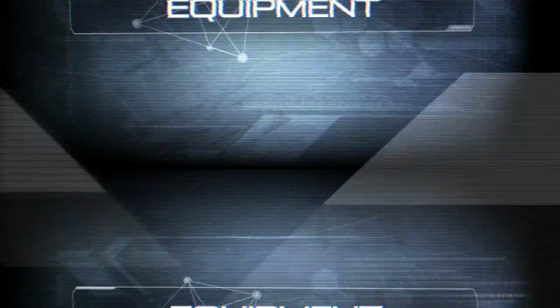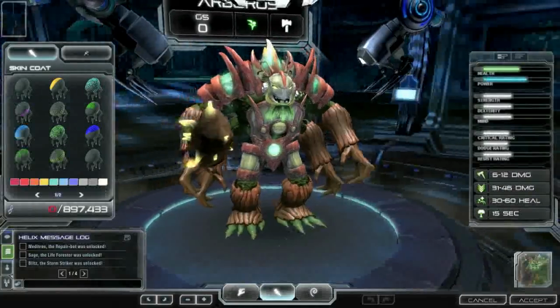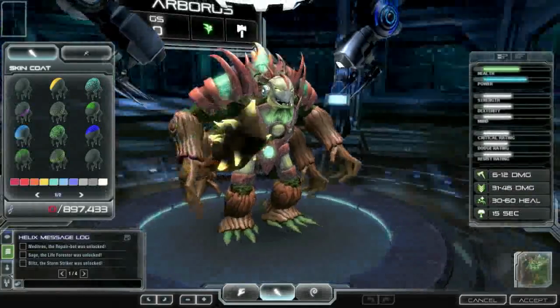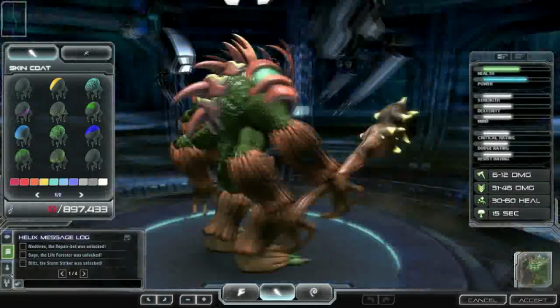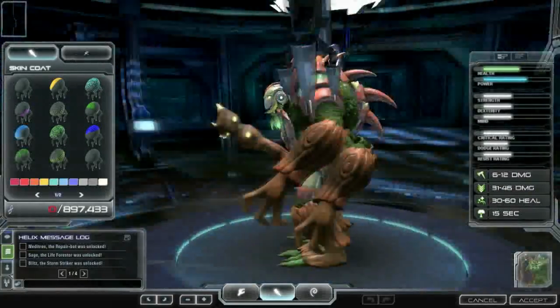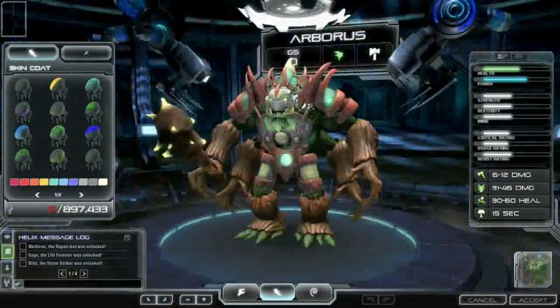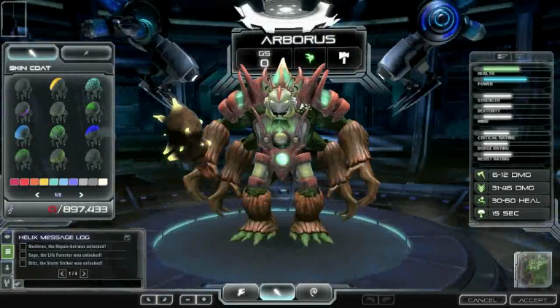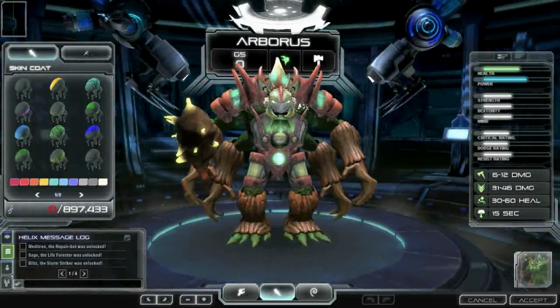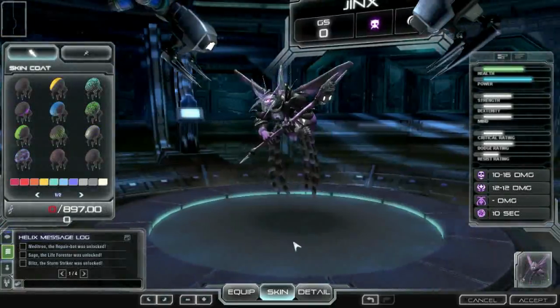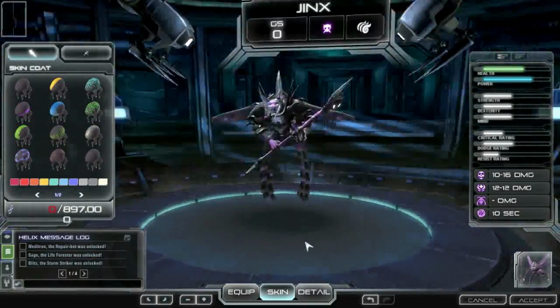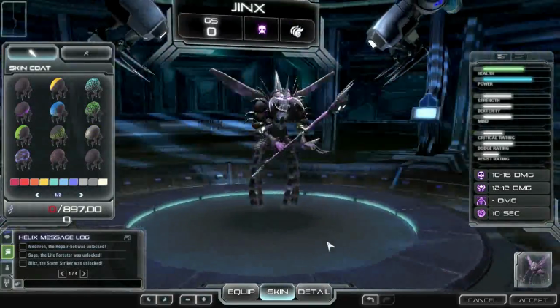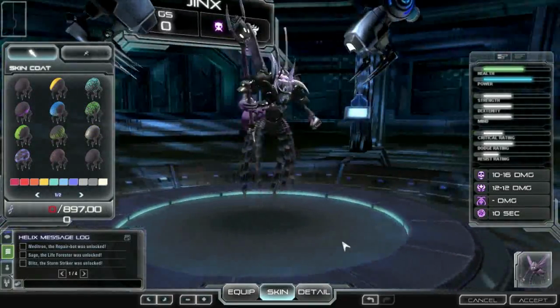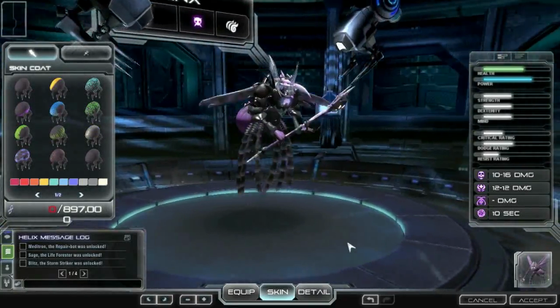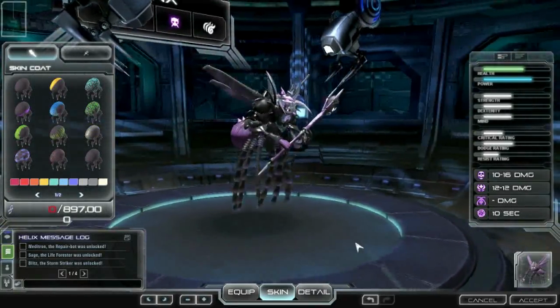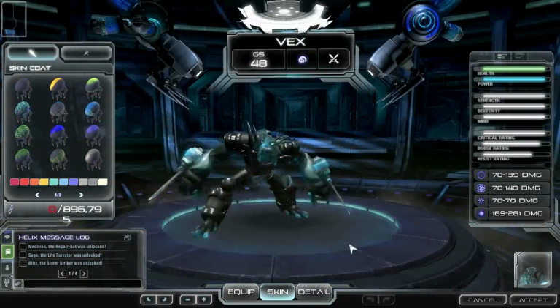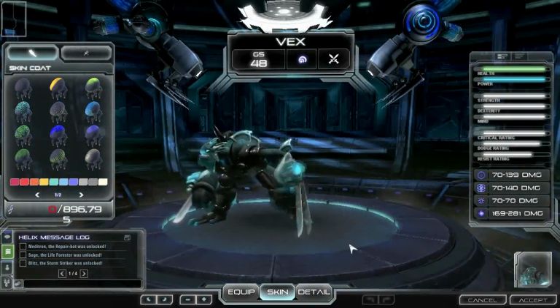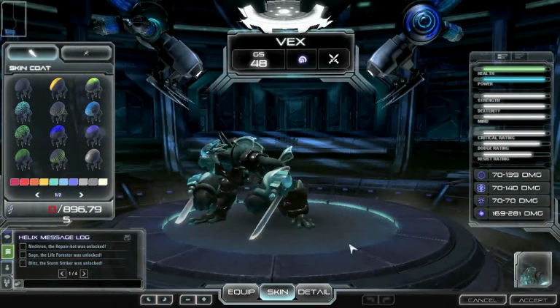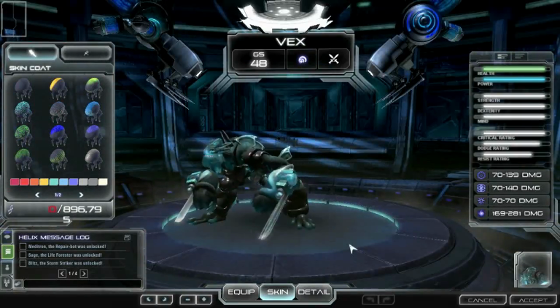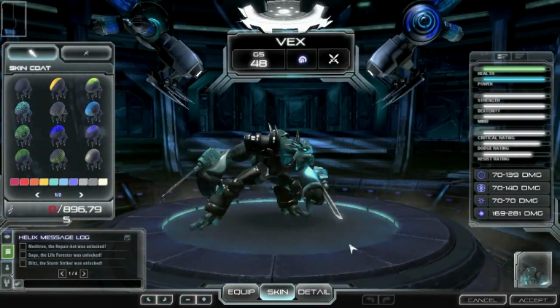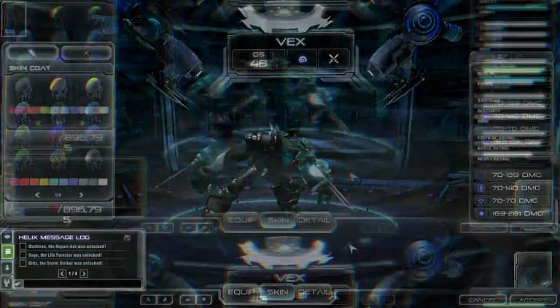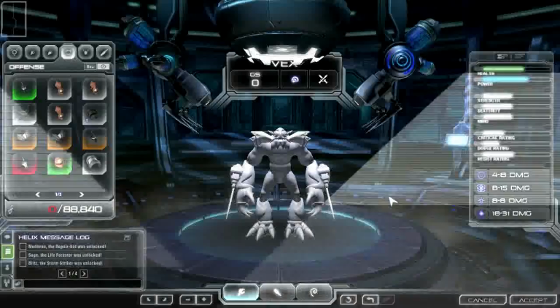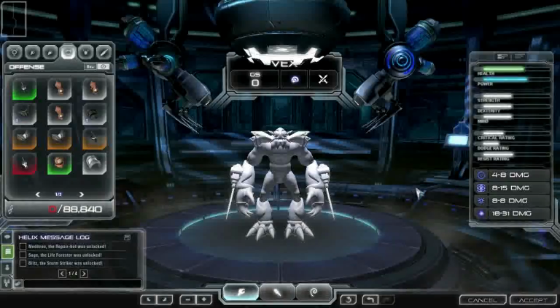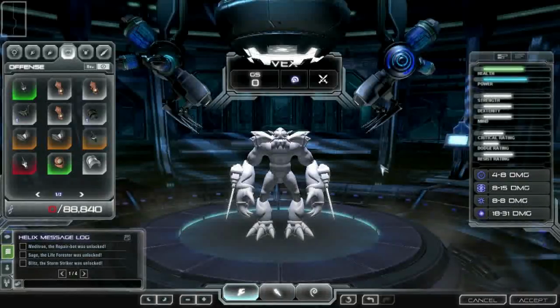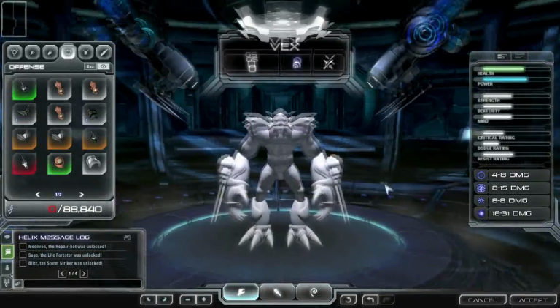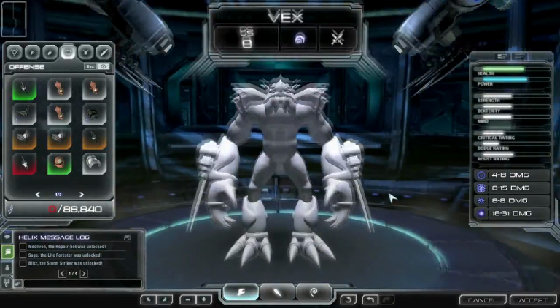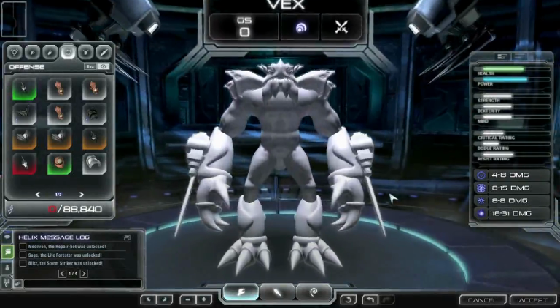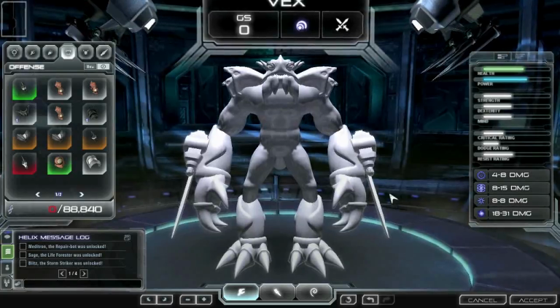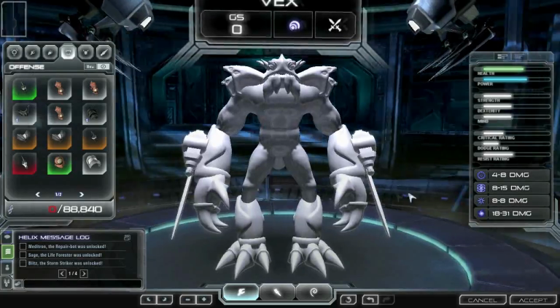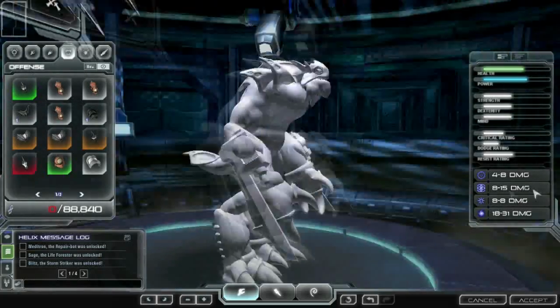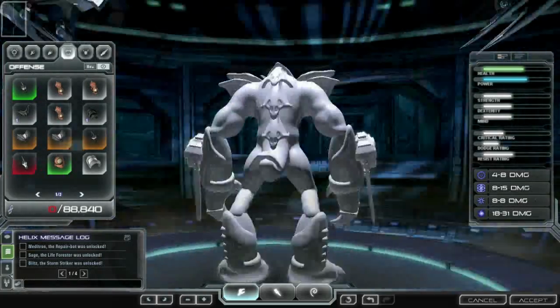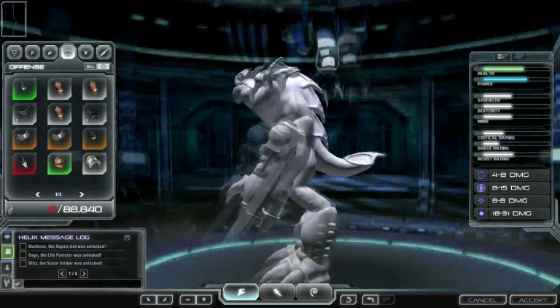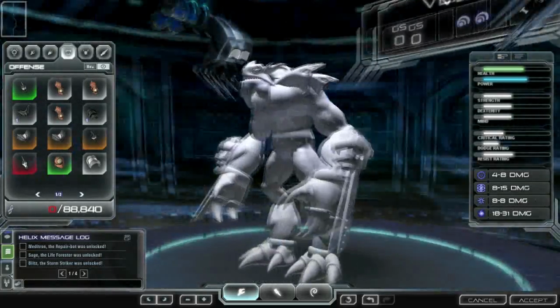The hero editor is a powerful tool to upgrade and fully customize the many heroes you can collect. On the left-hand side of the hero editor is the parts display.